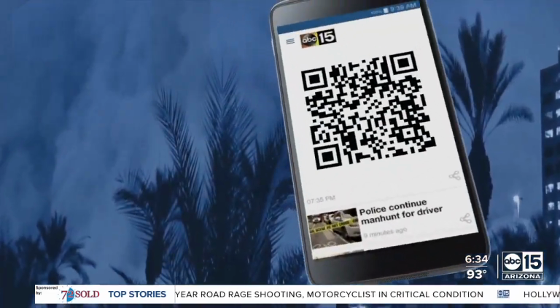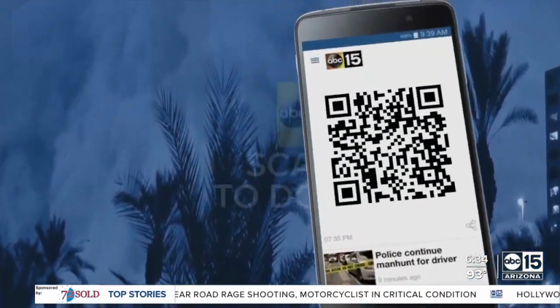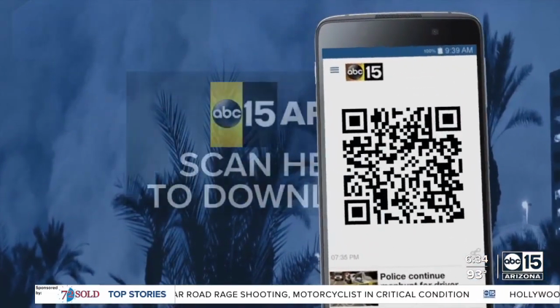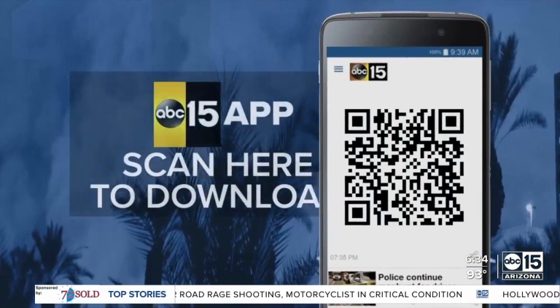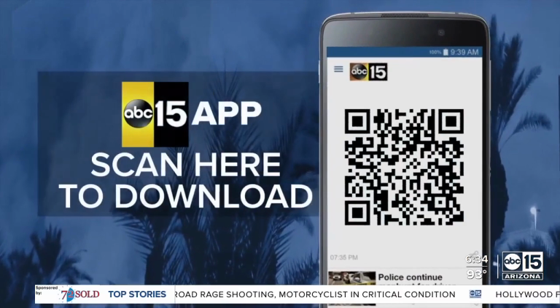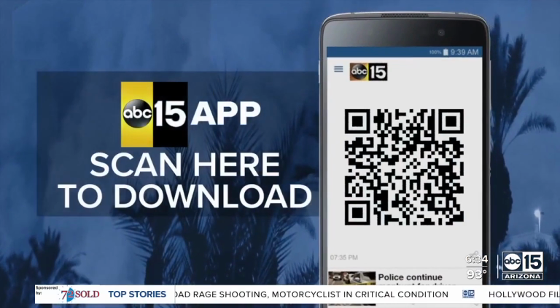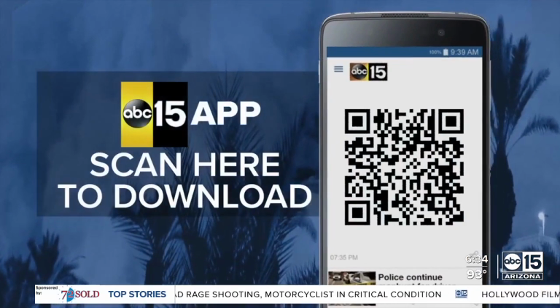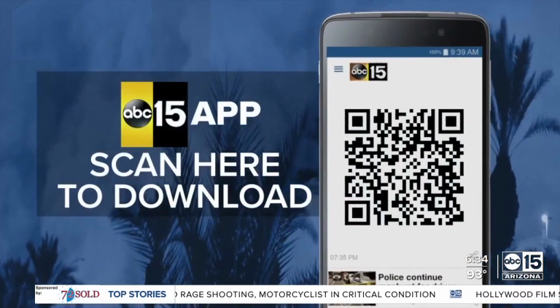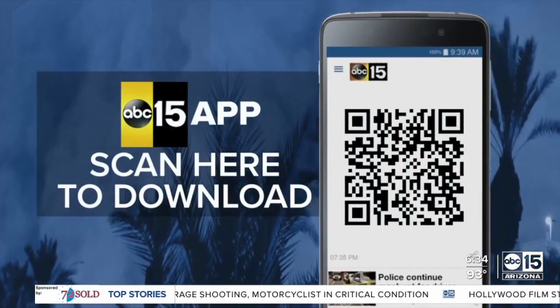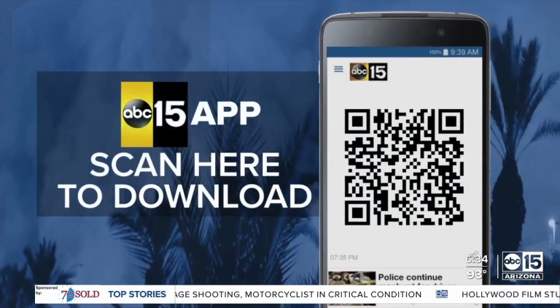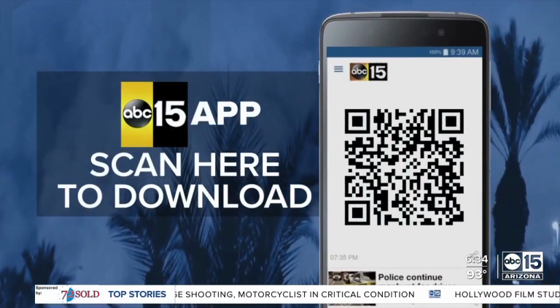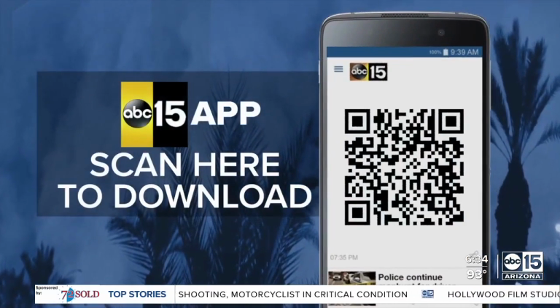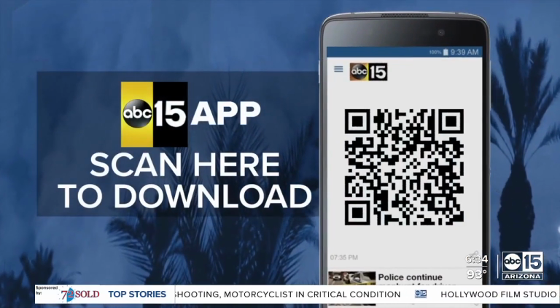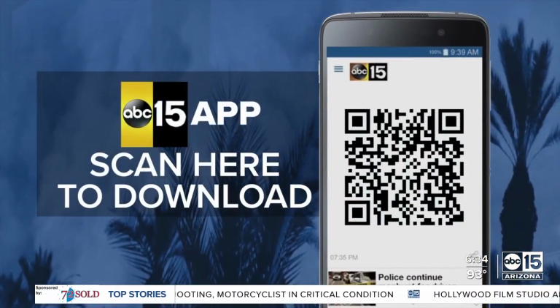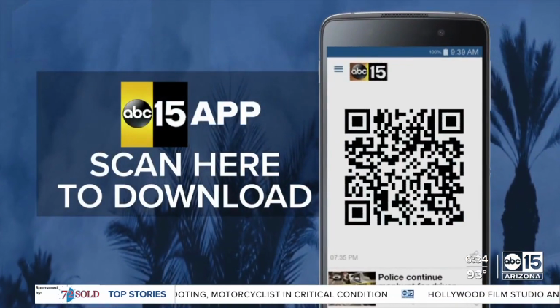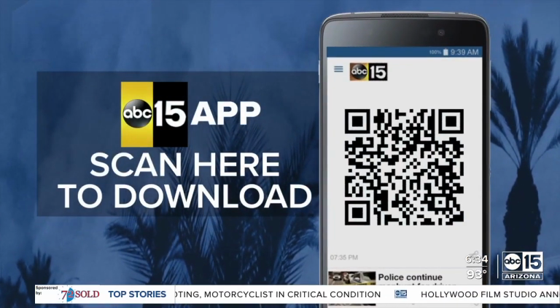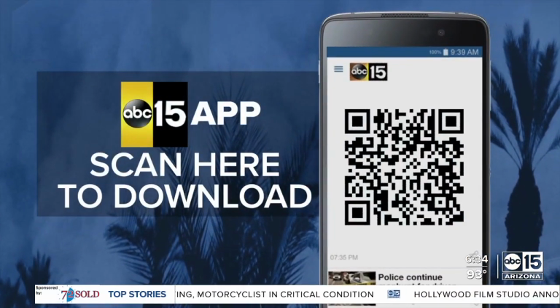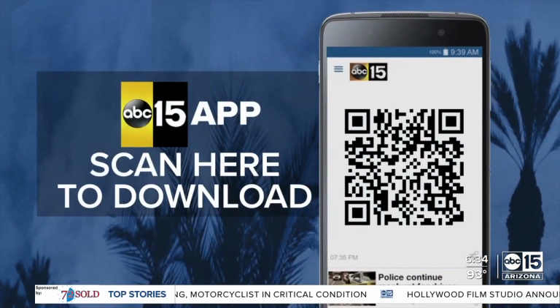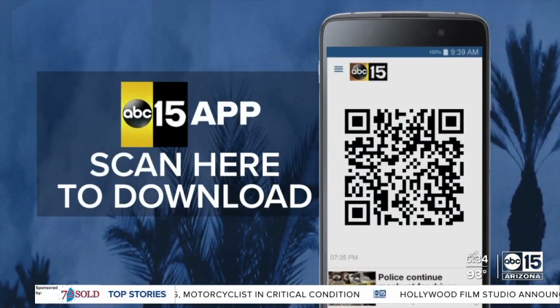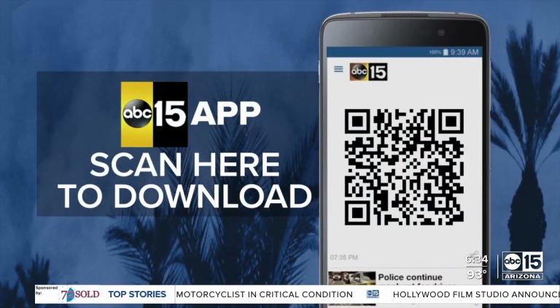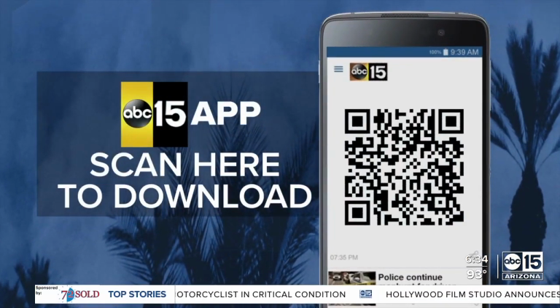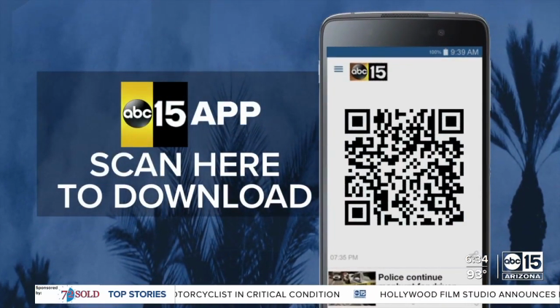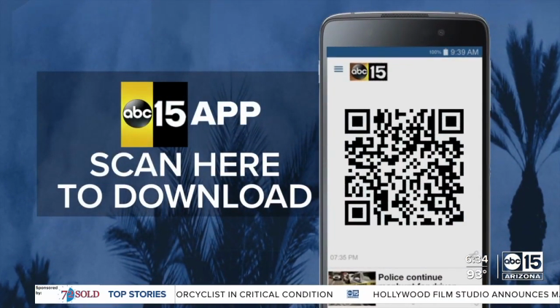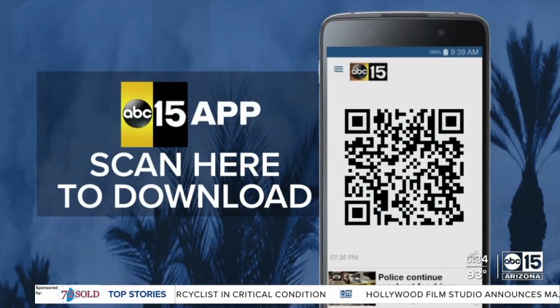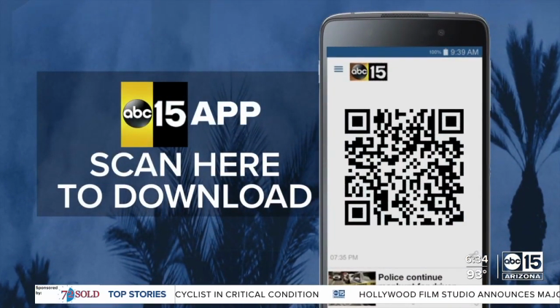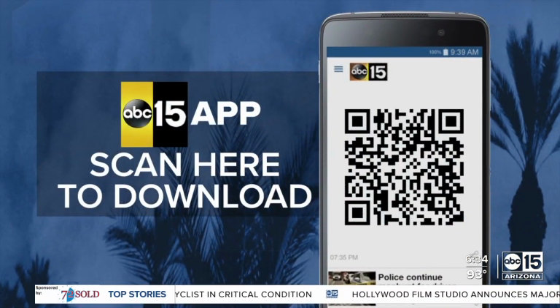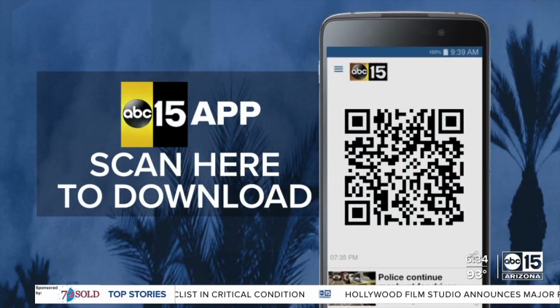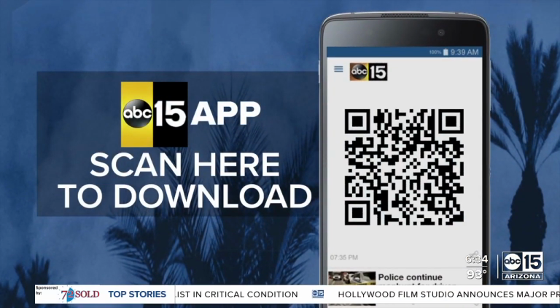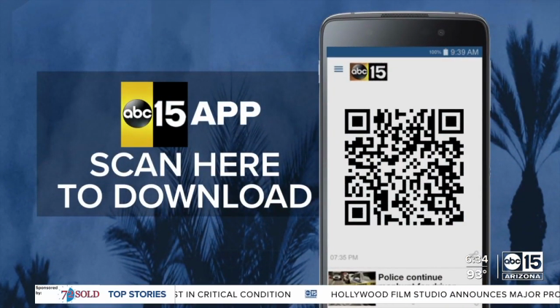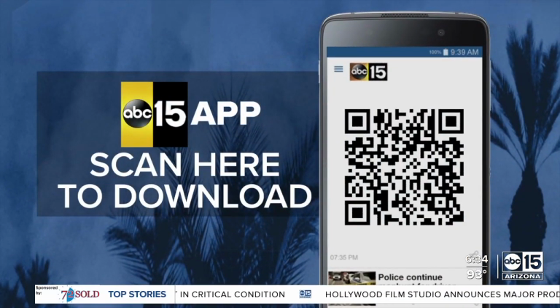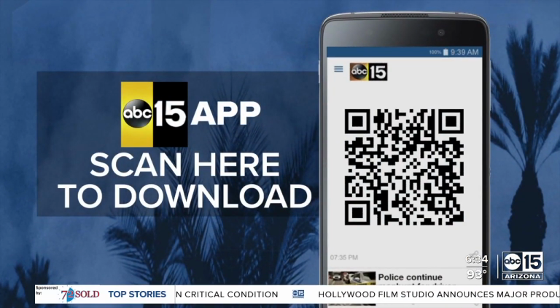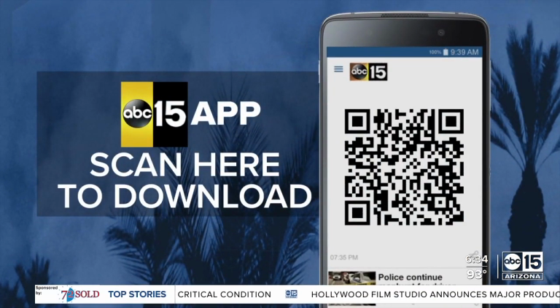When monsoon storms hit, turn to the ABC 15 app for breaking weather alerts and track the storms right in your neighborhood.